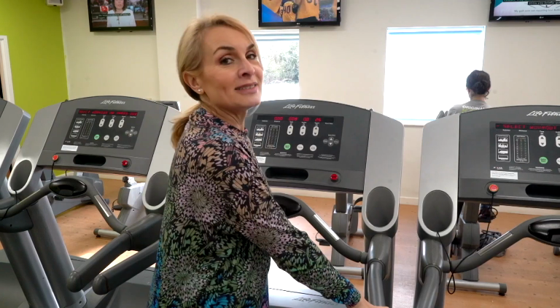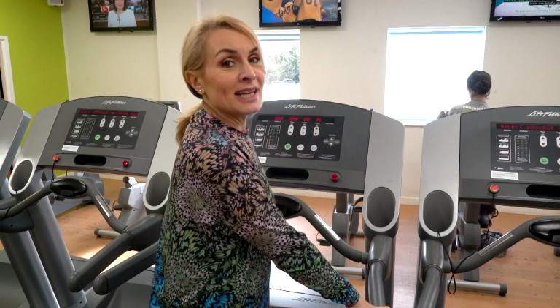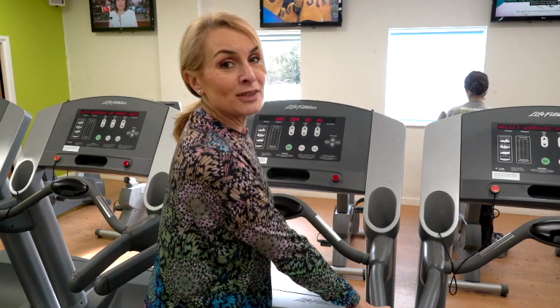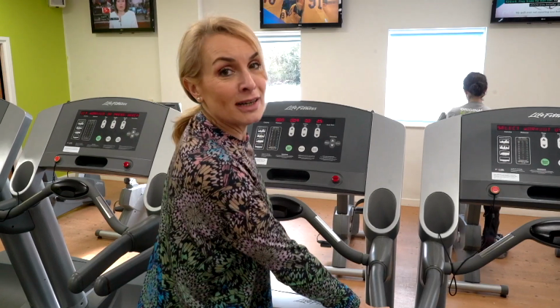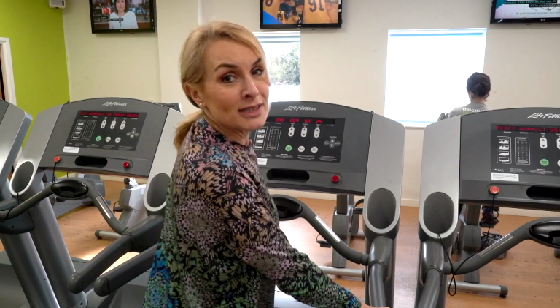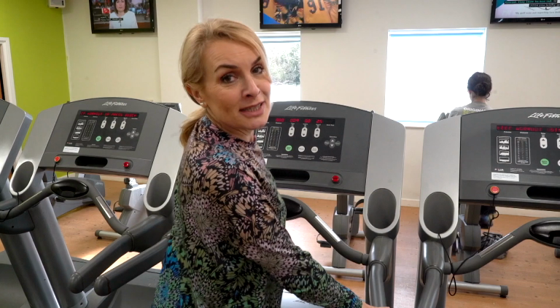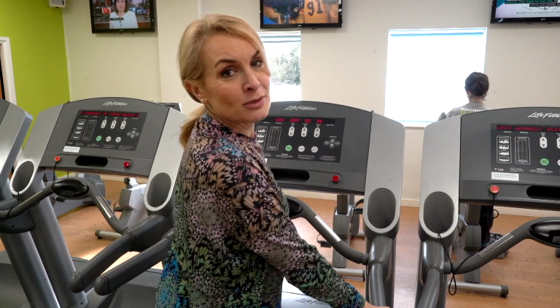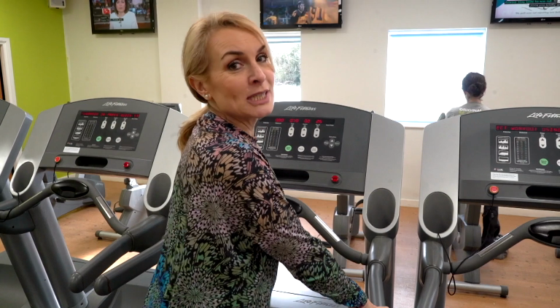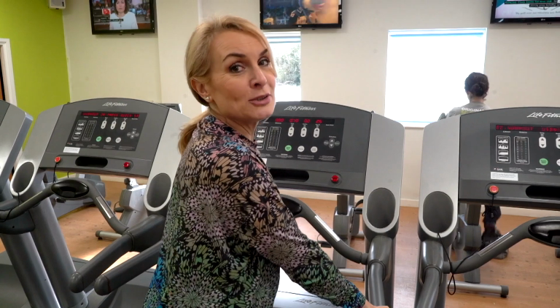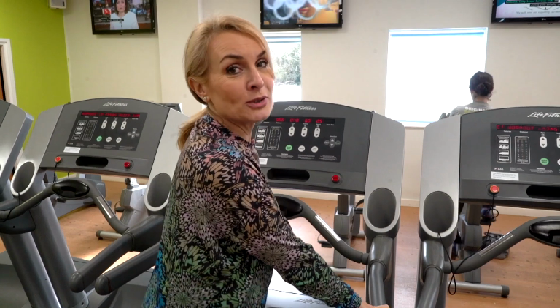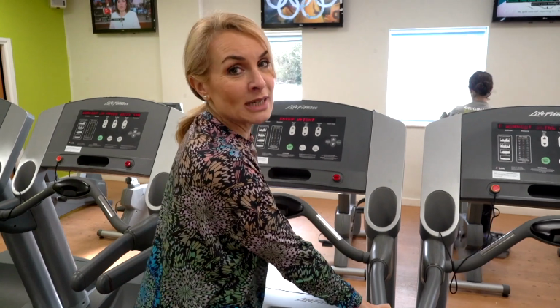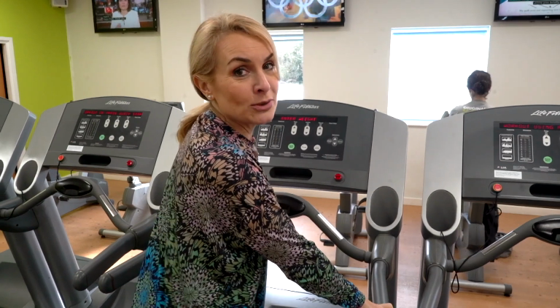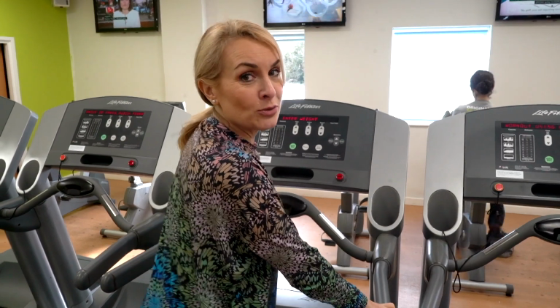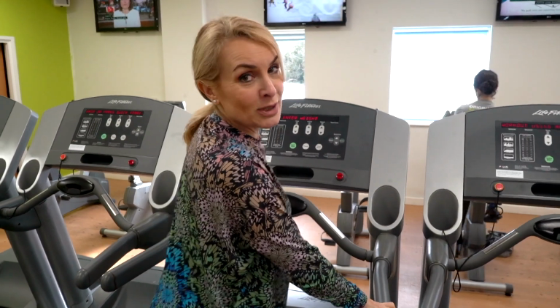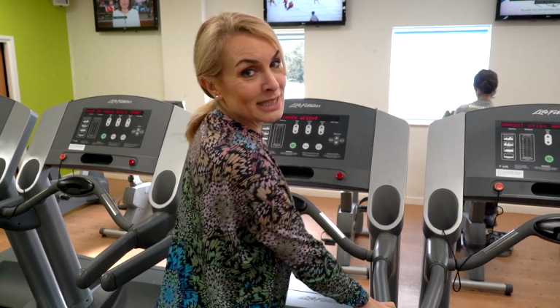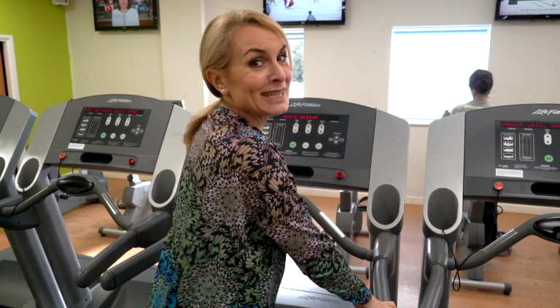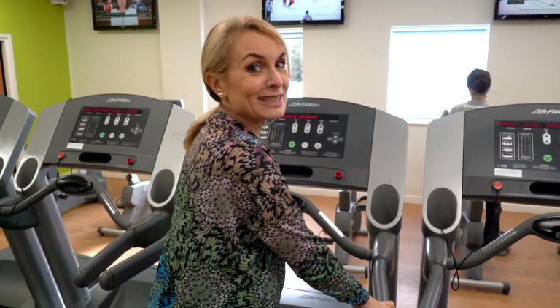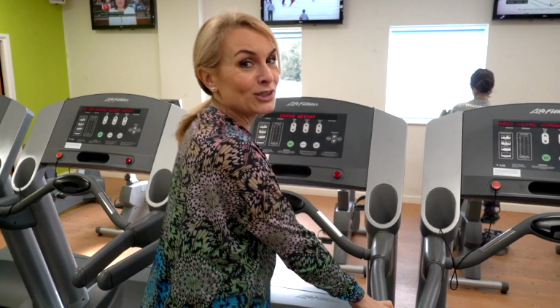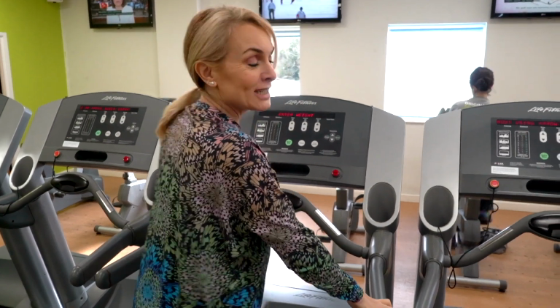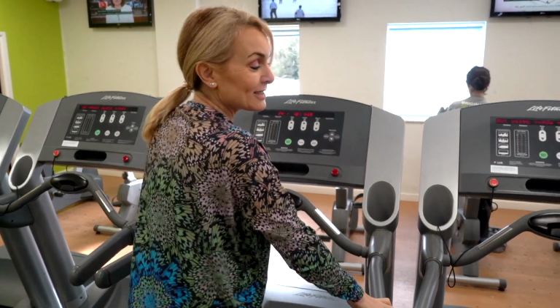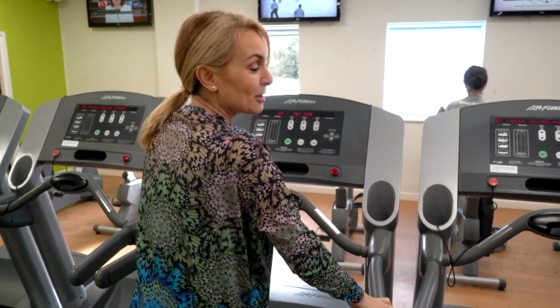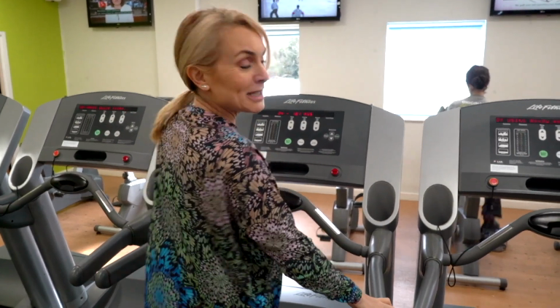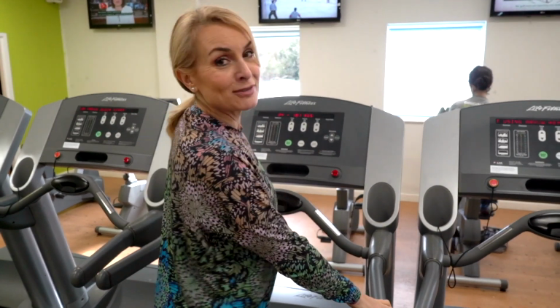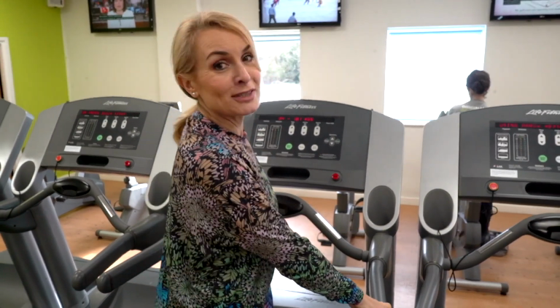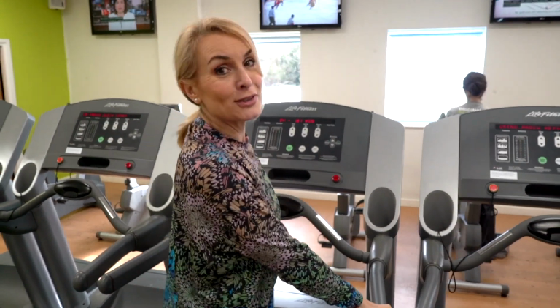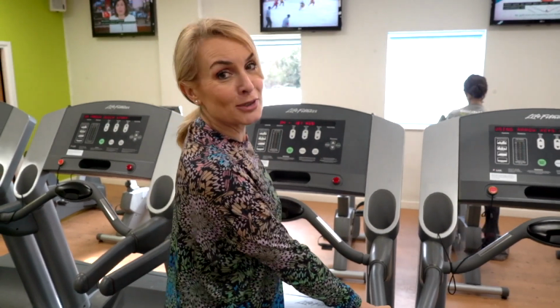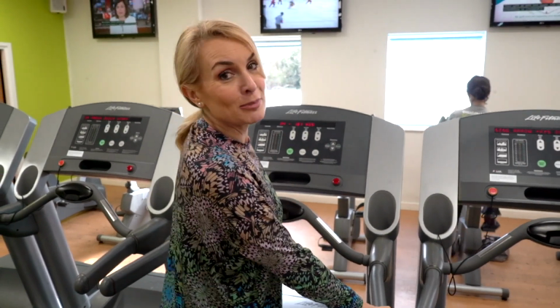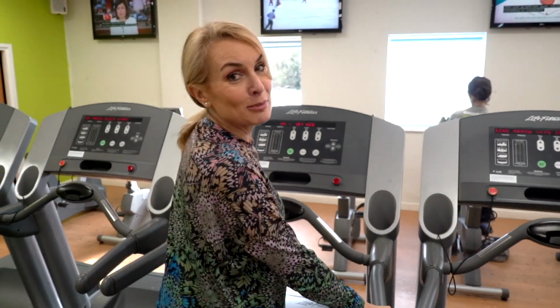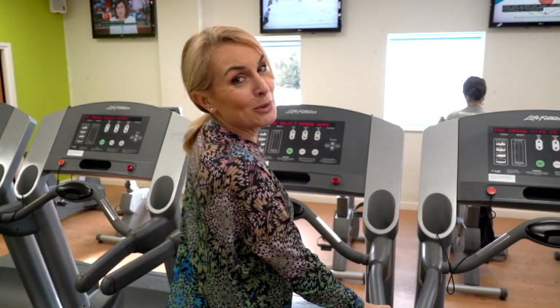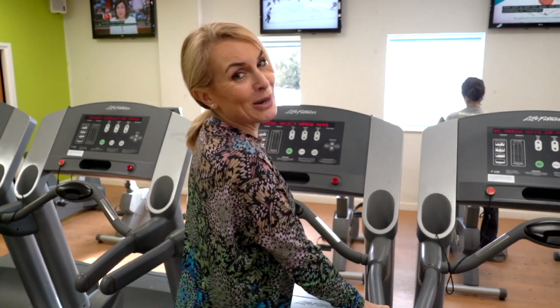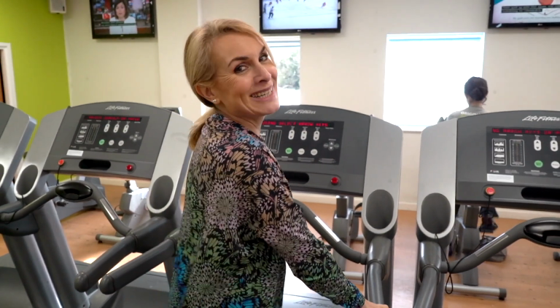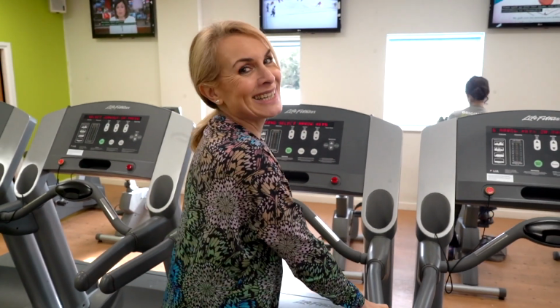Dave and I have decided we're going to do the Great Walk Run again this year, so I'm going to have to start doing a bit more running.